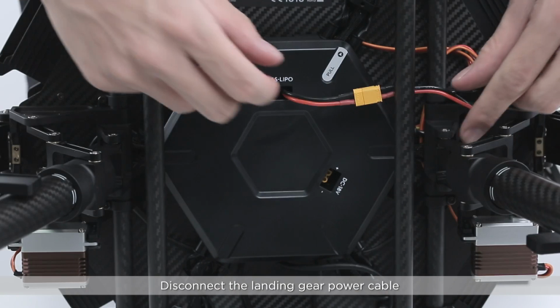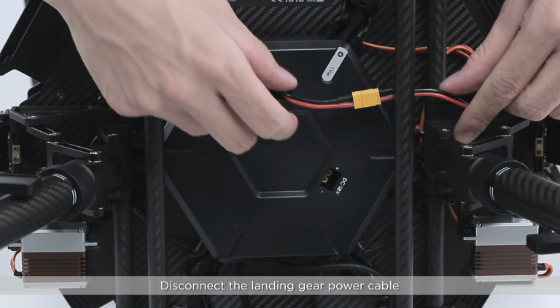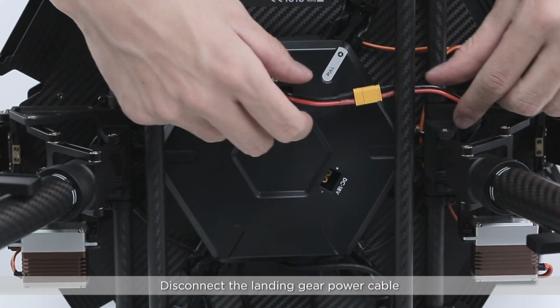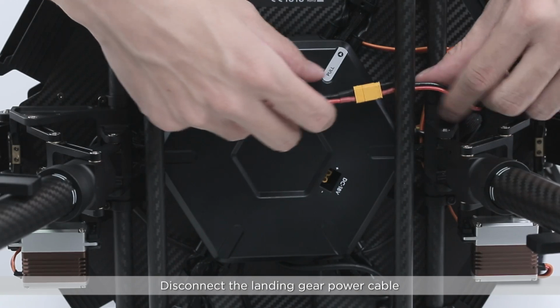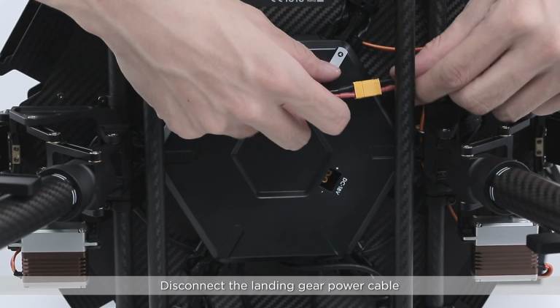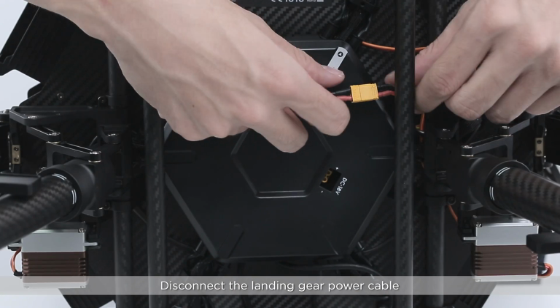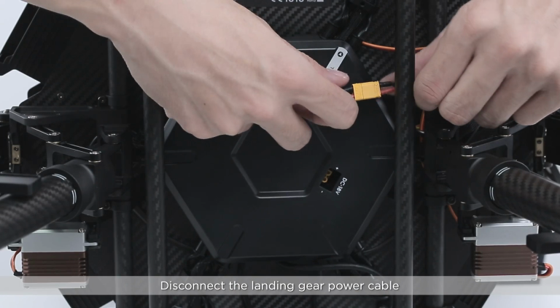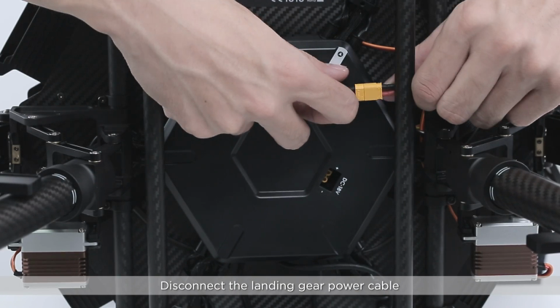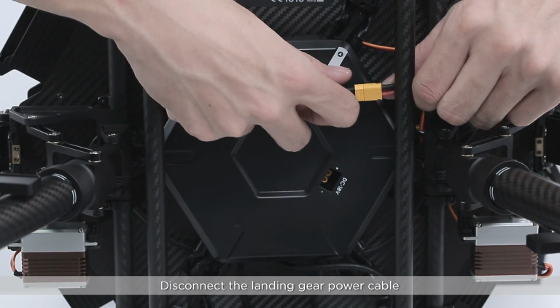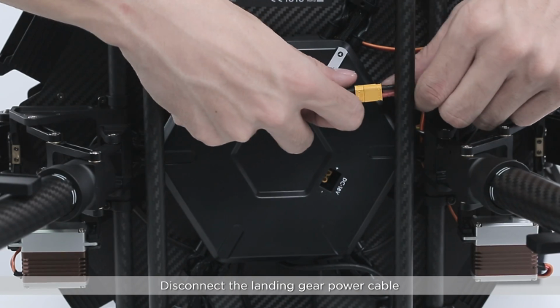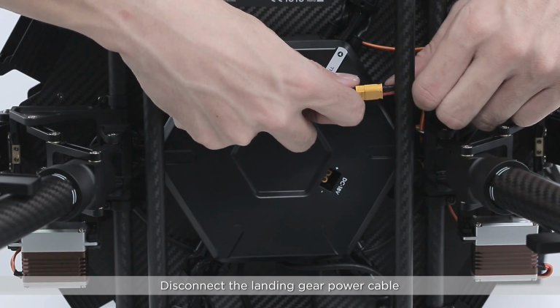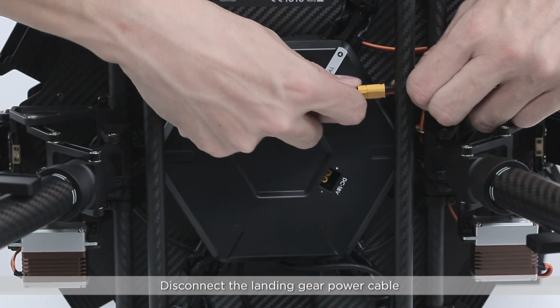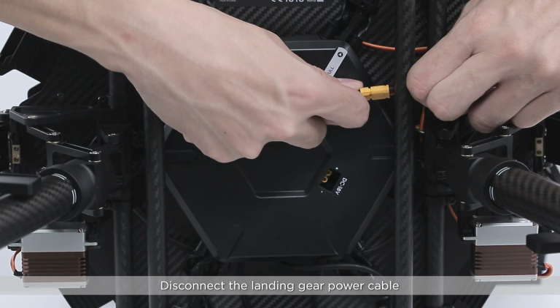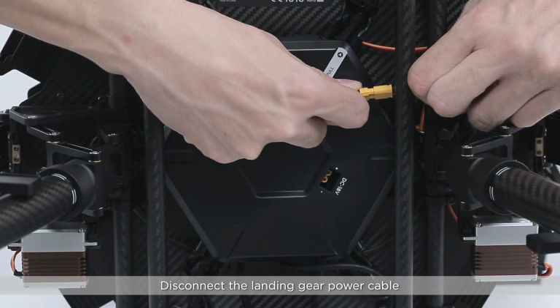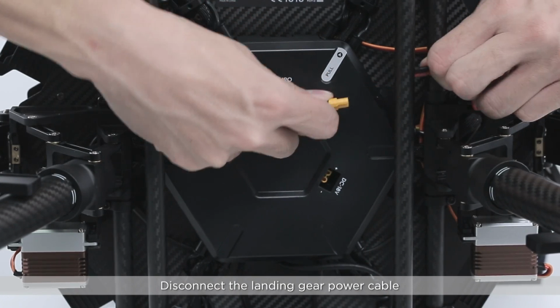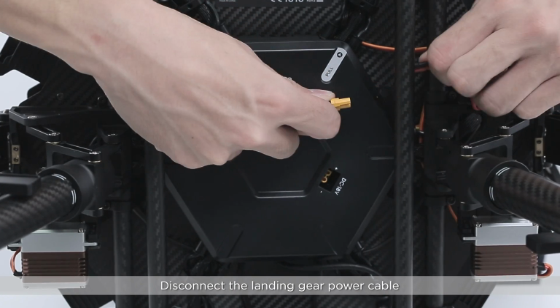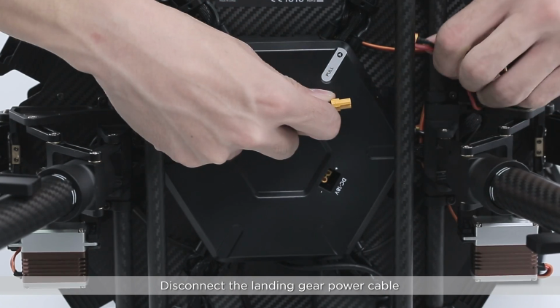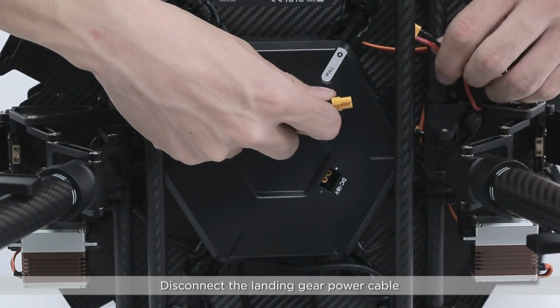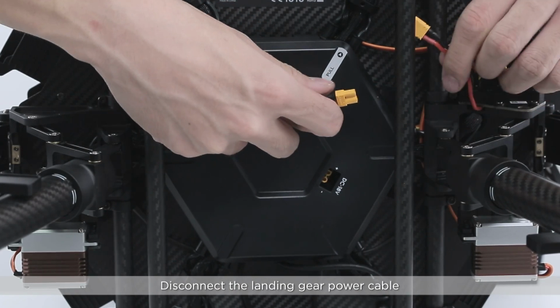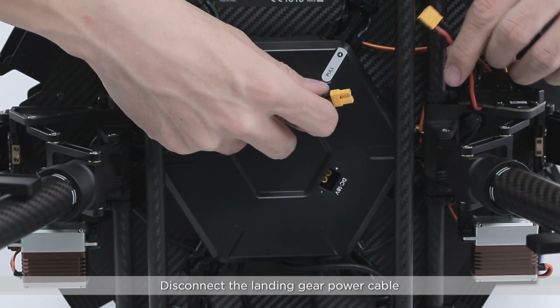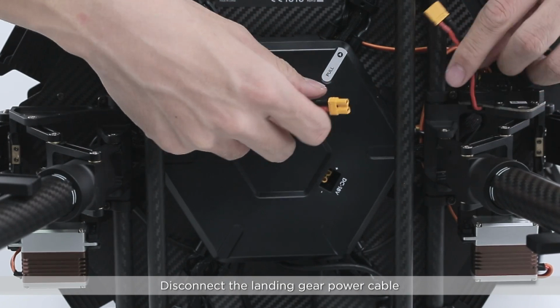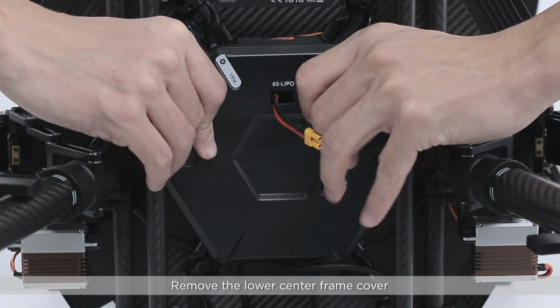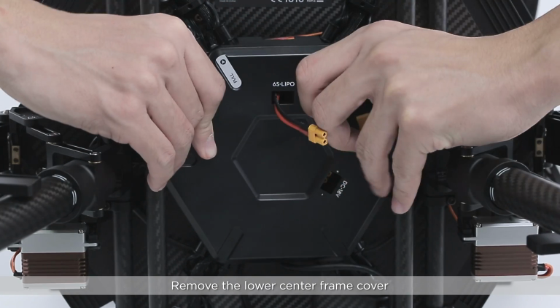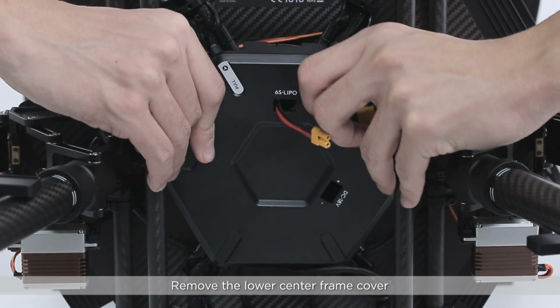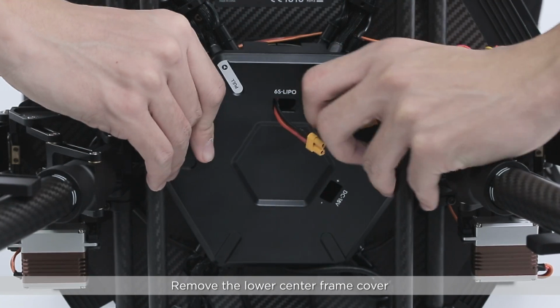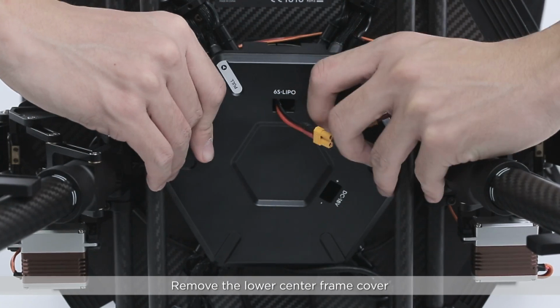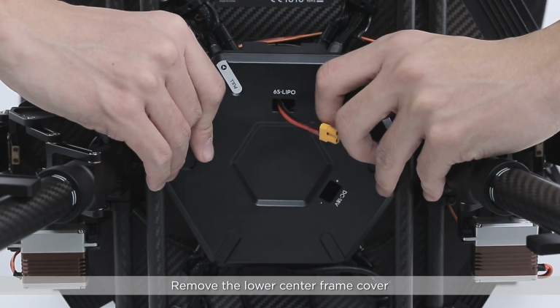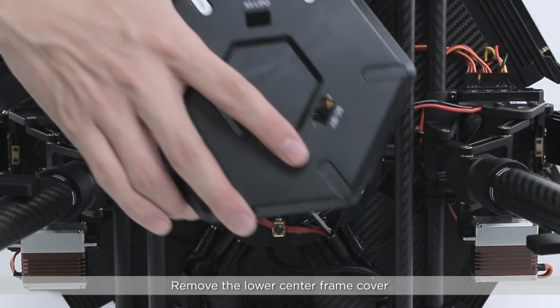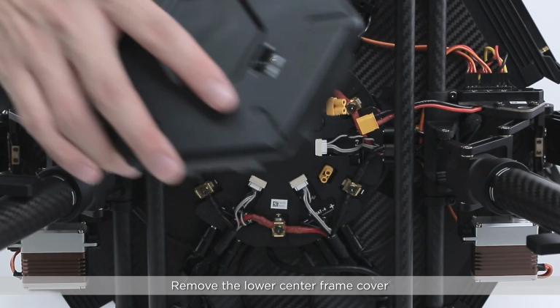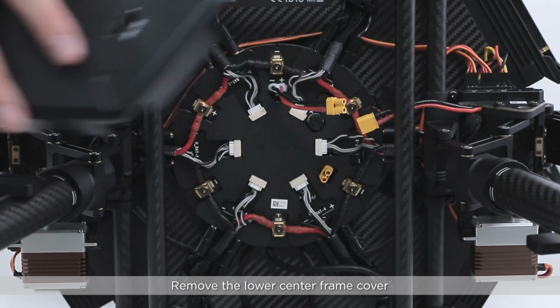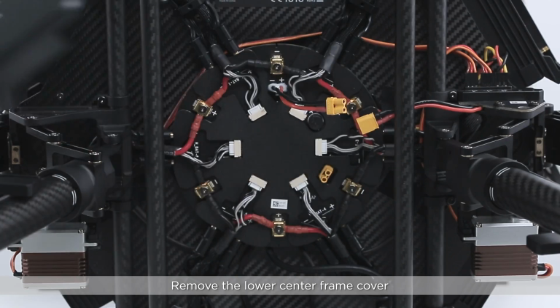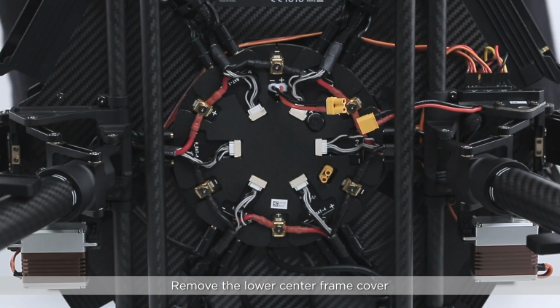Disconnect the landing gear power cable. Remove the lower center frame cover.